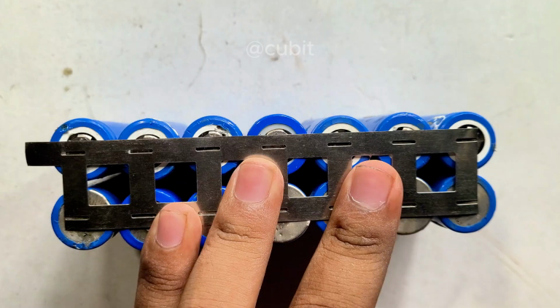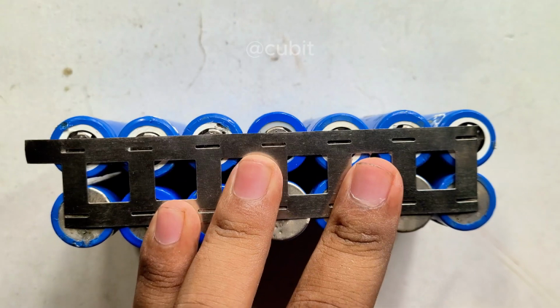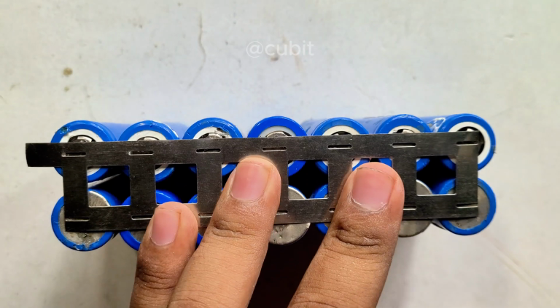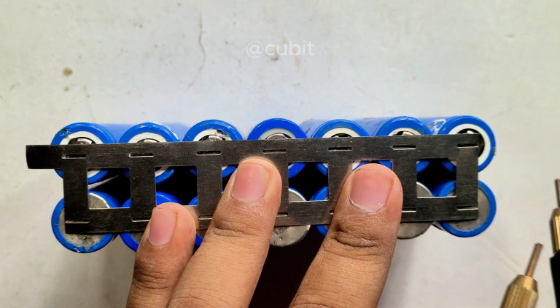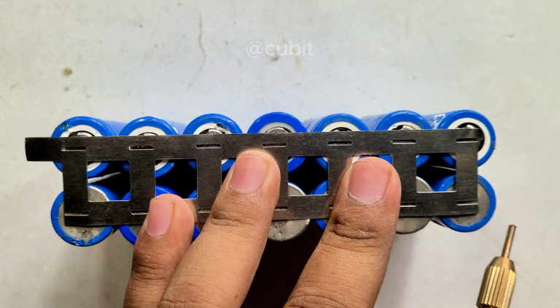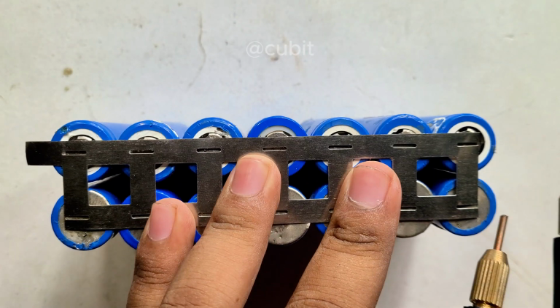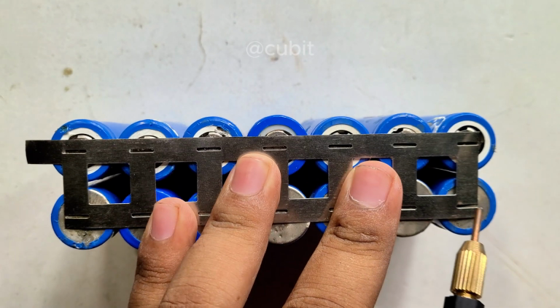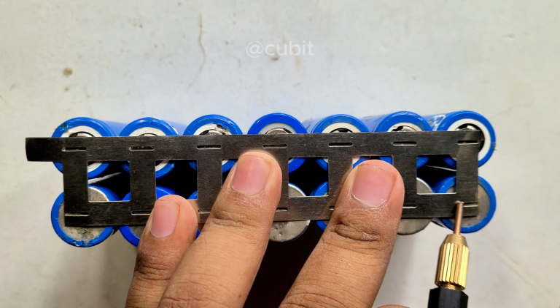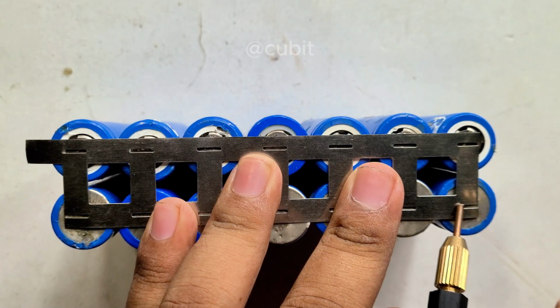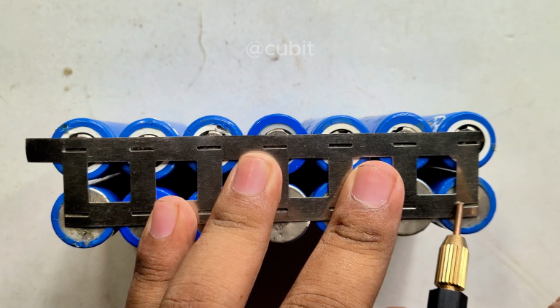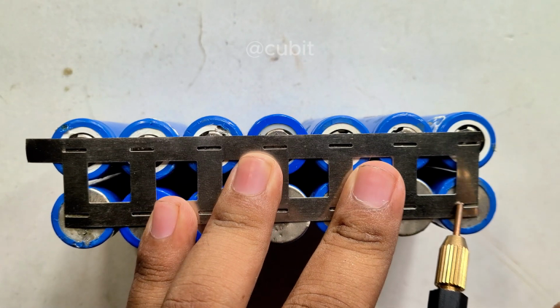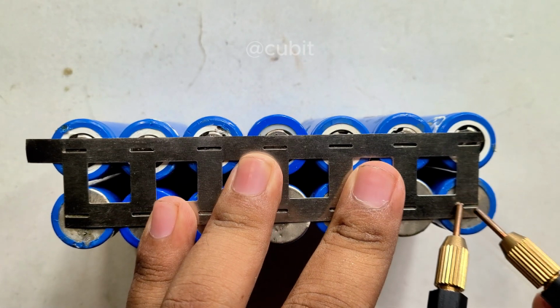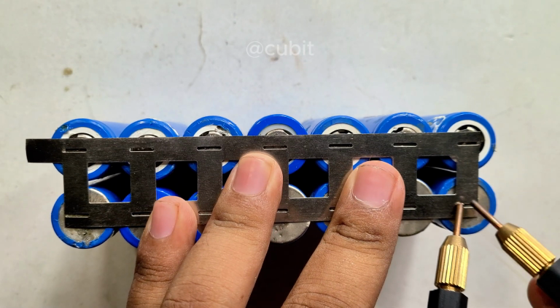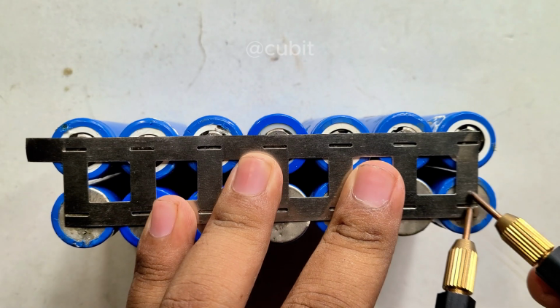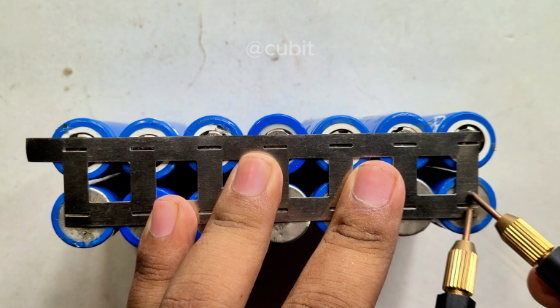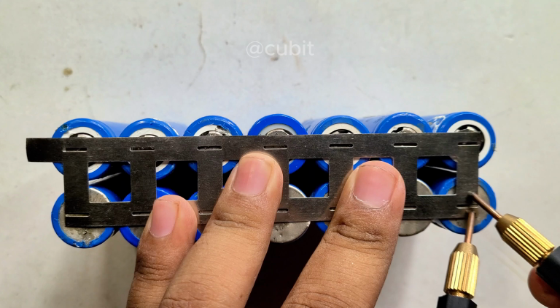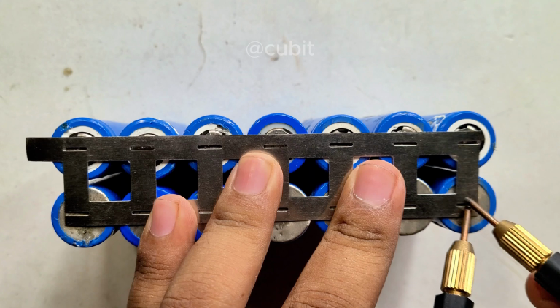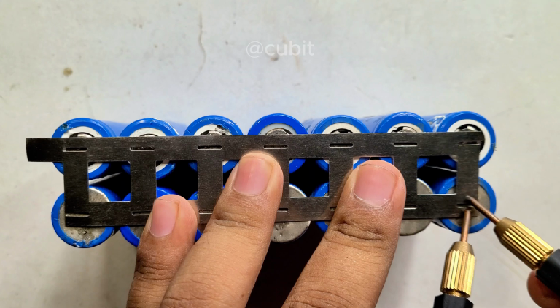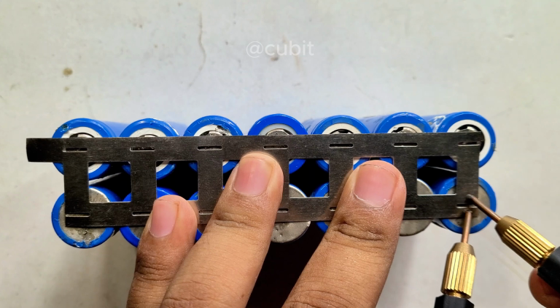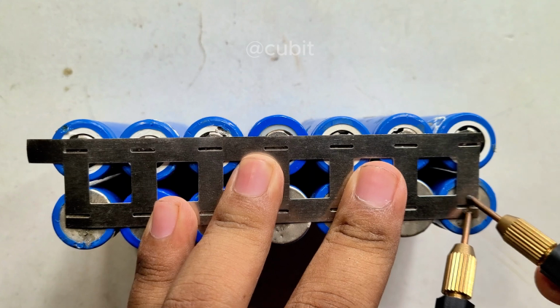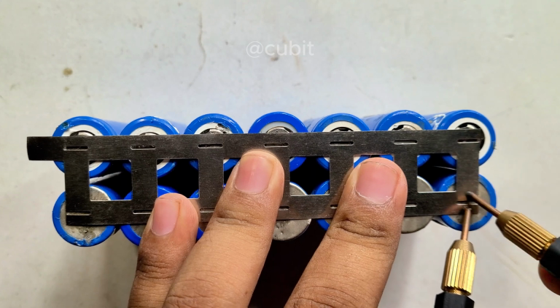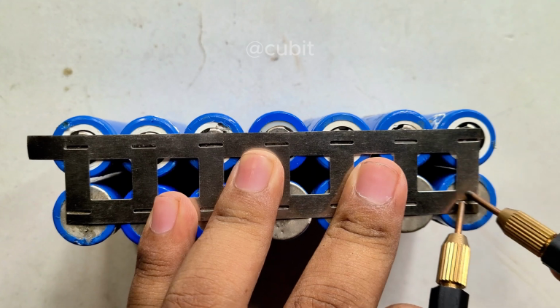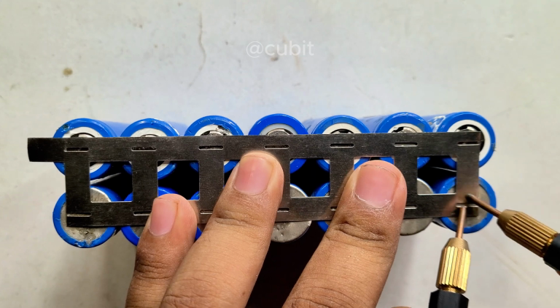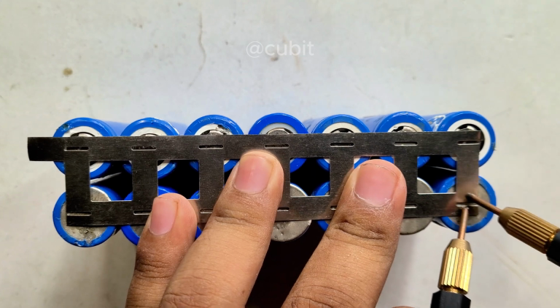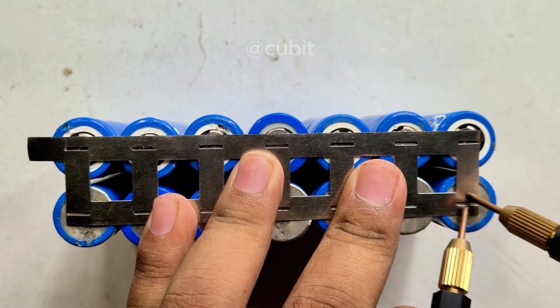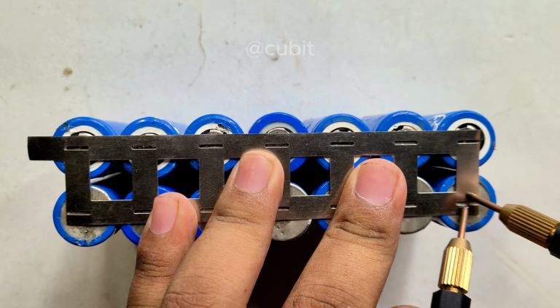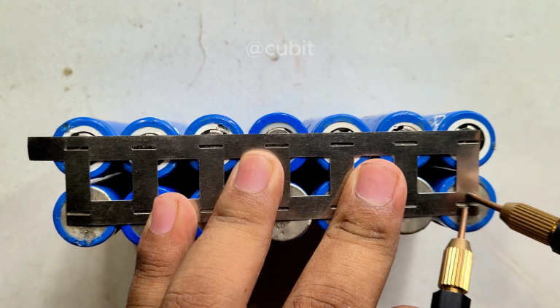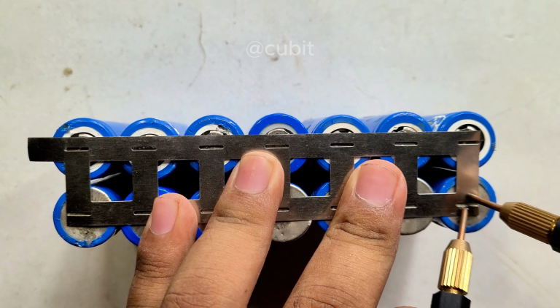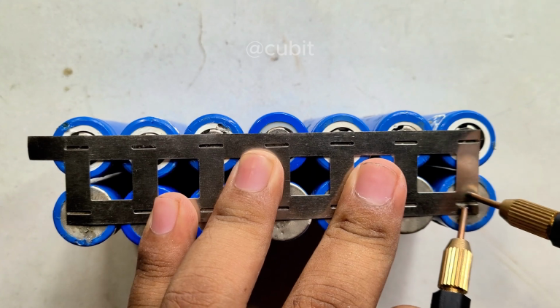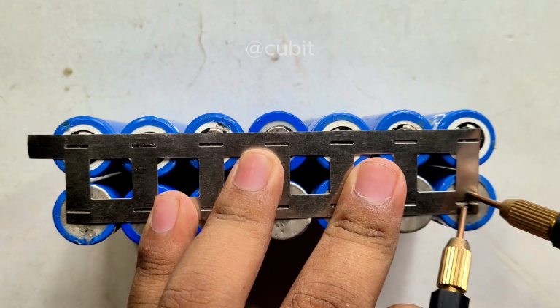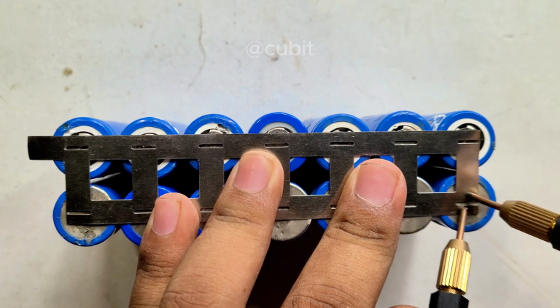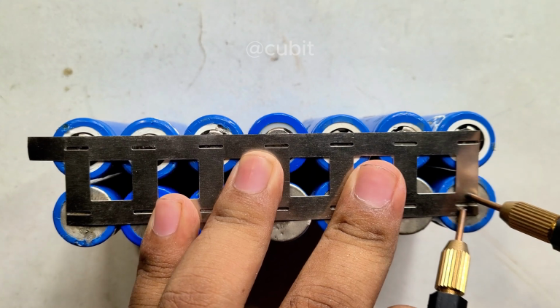Next, we spot weld the nickel strips to the battery terminals for a strong joint.